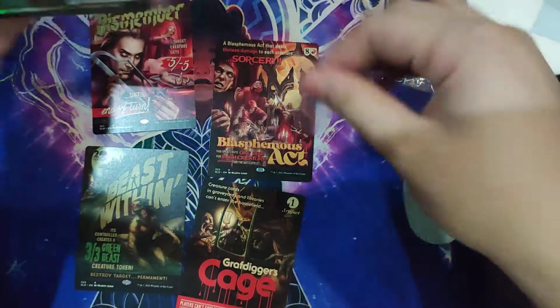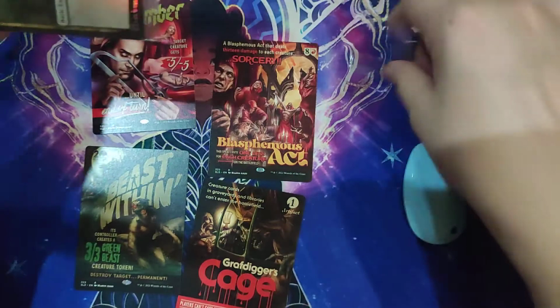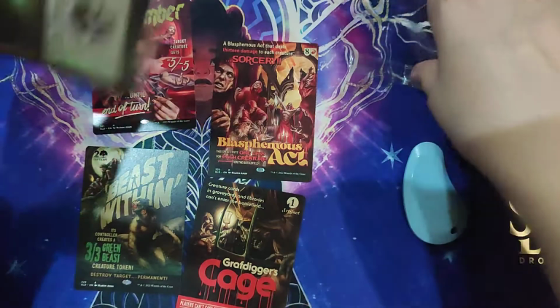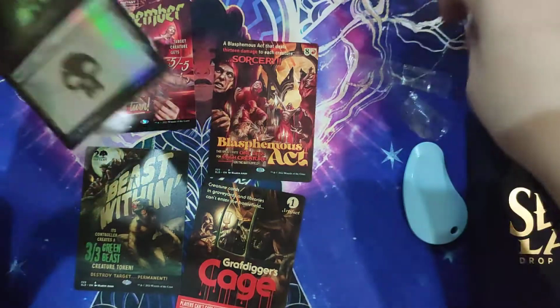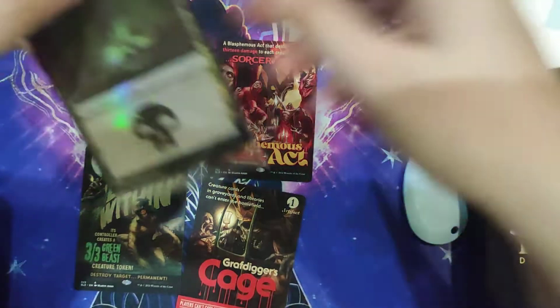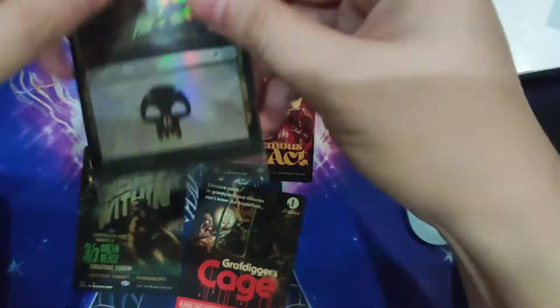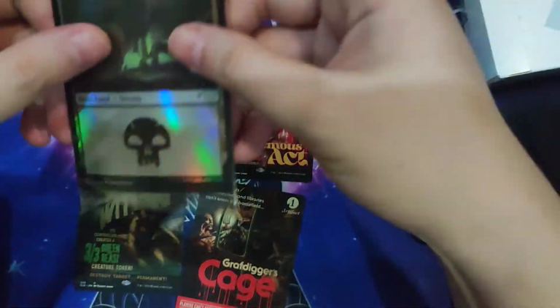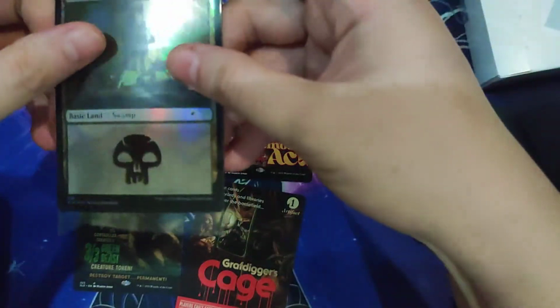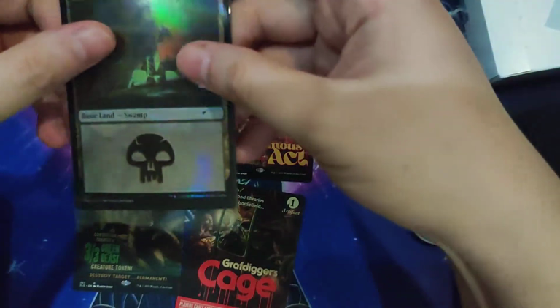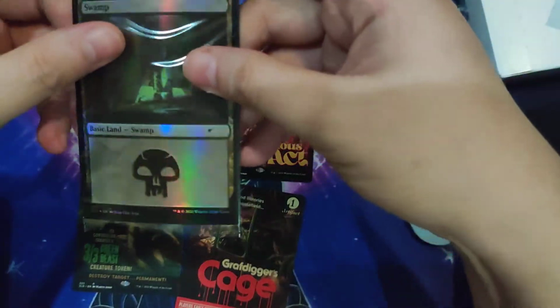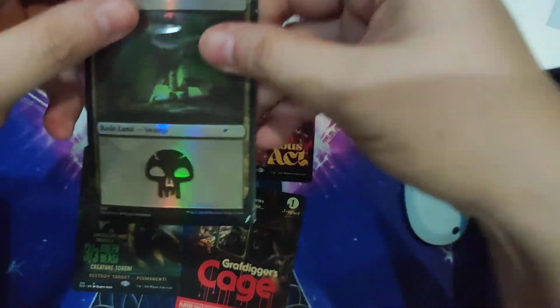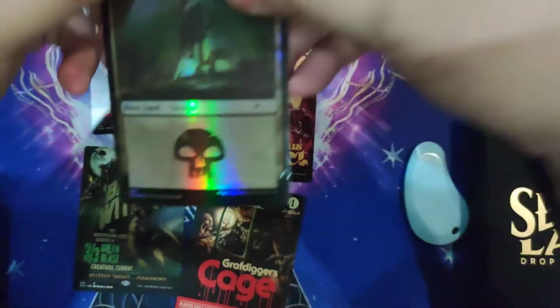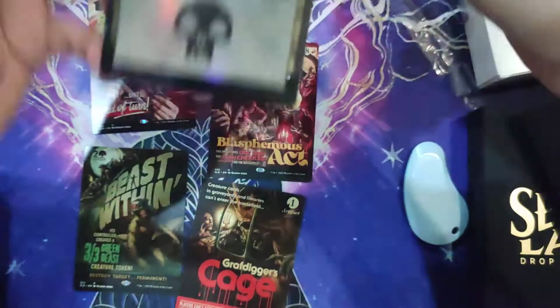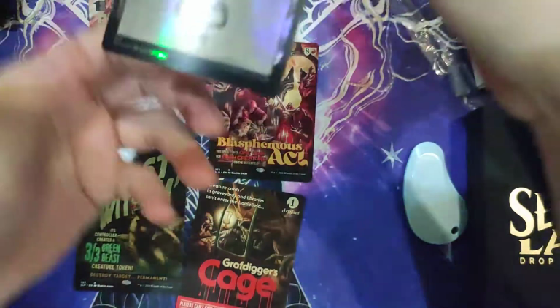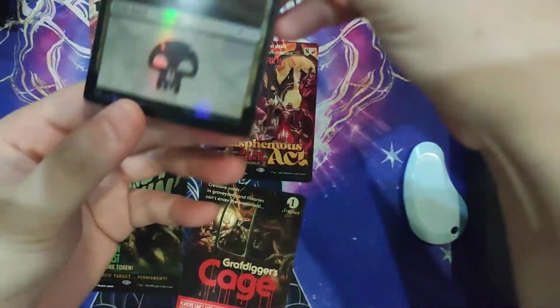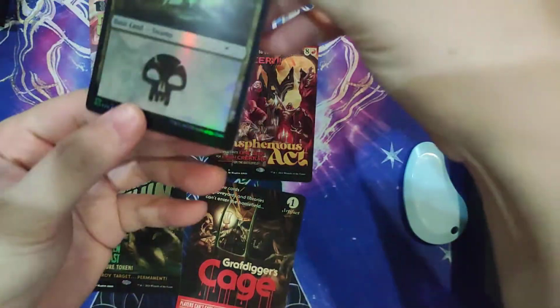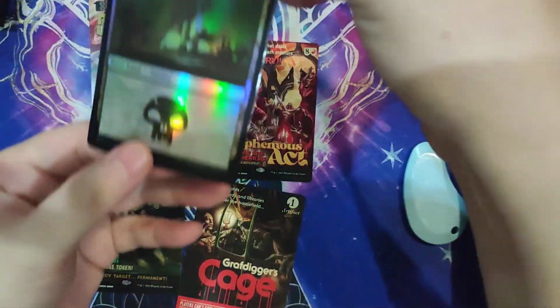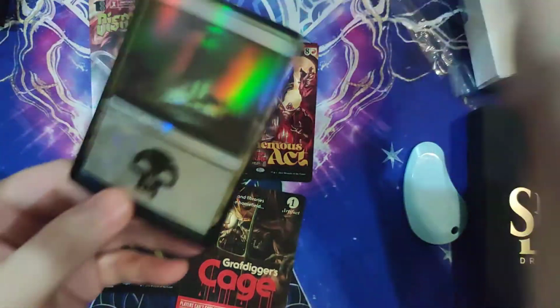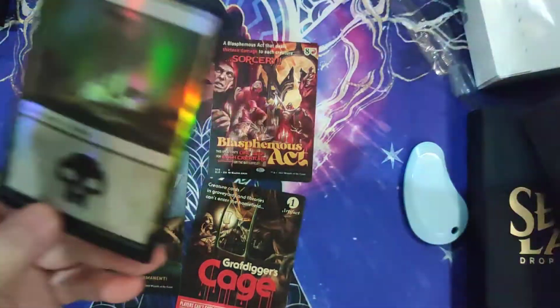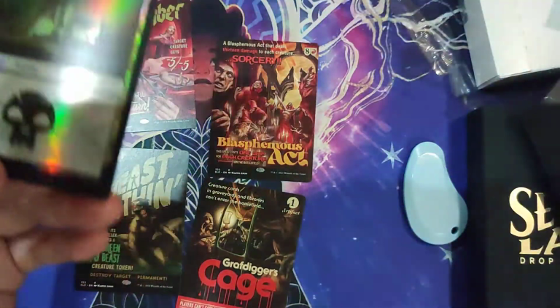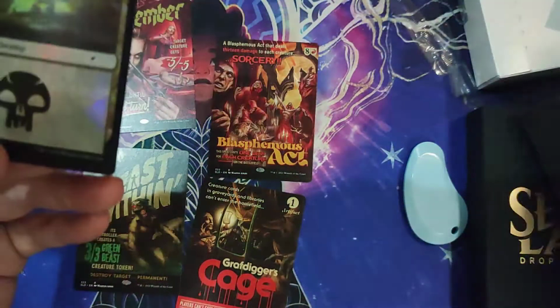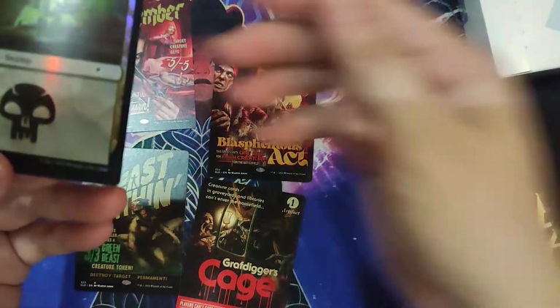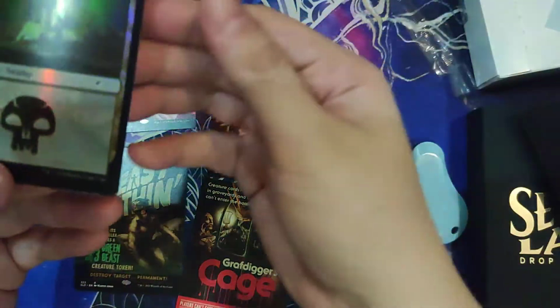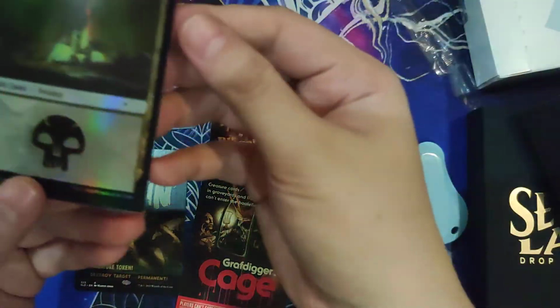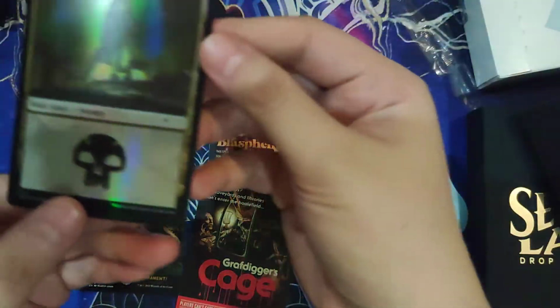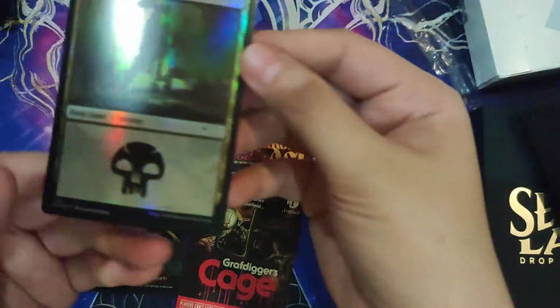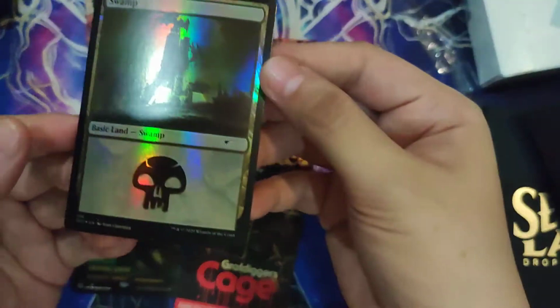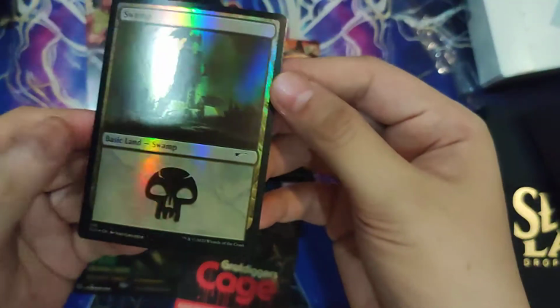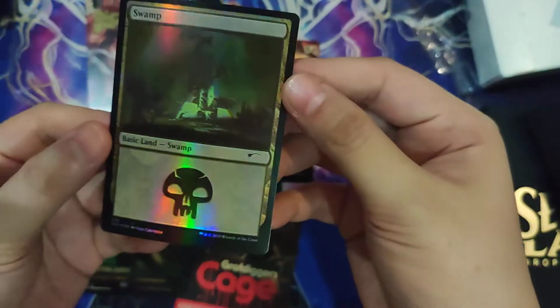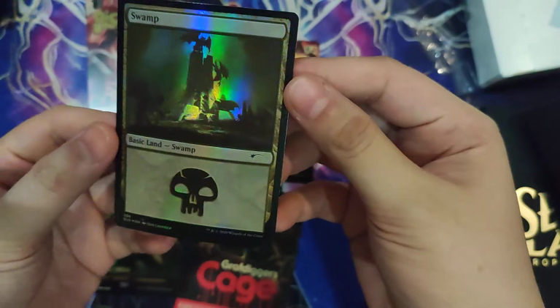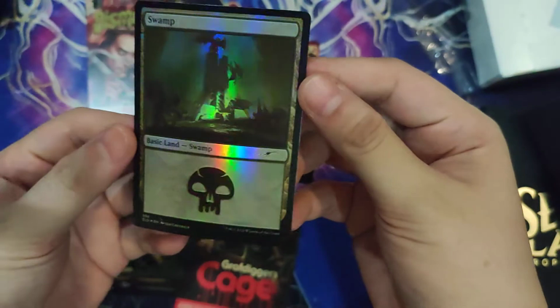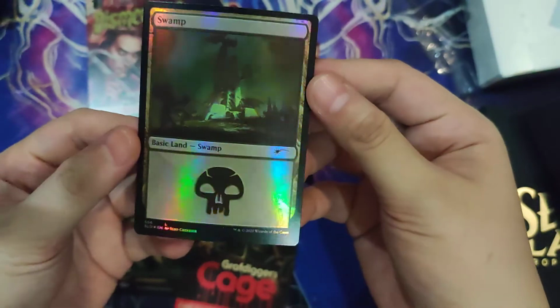Opening it up — there we go. It's a Swamp.